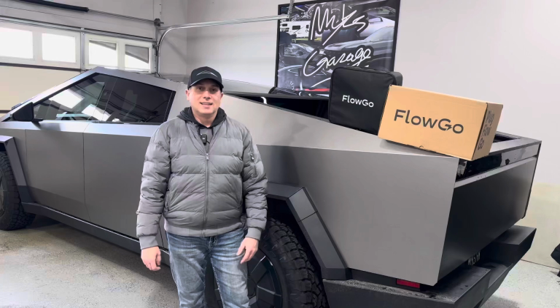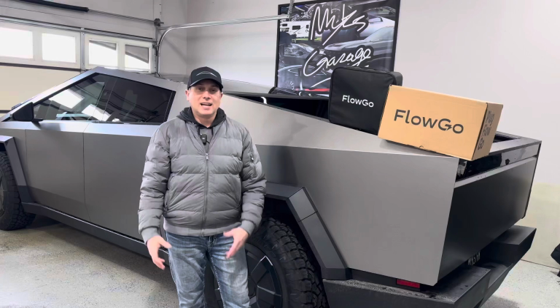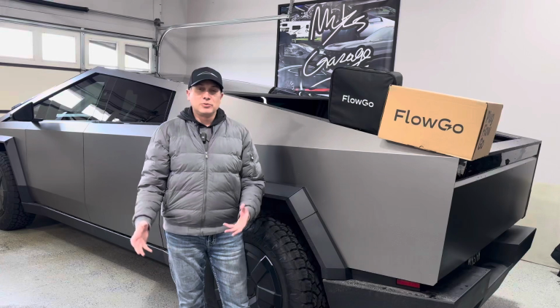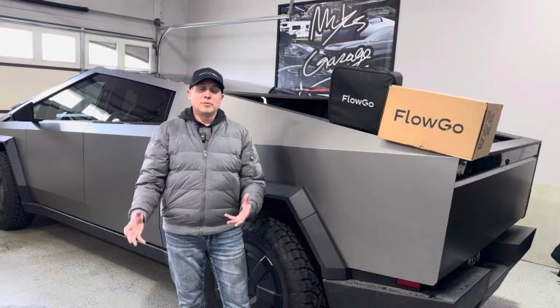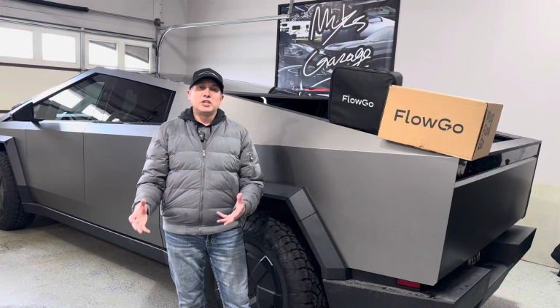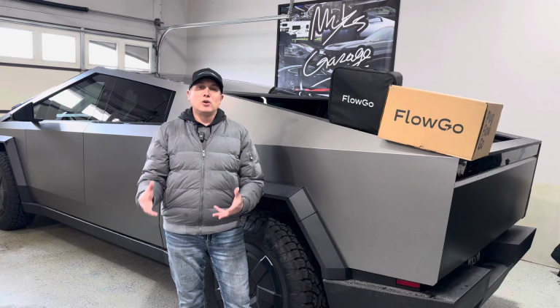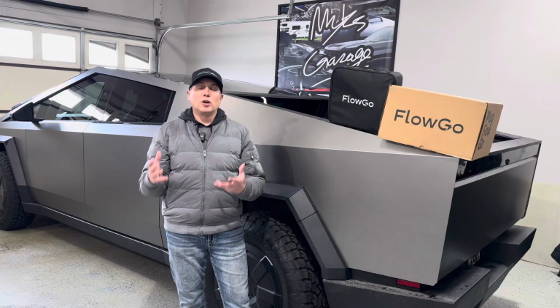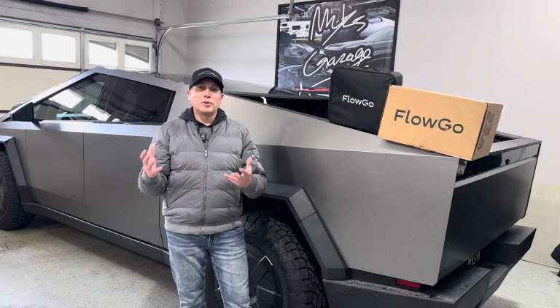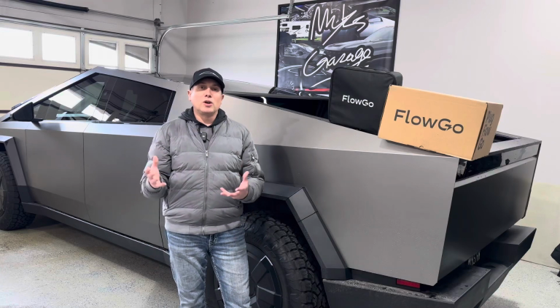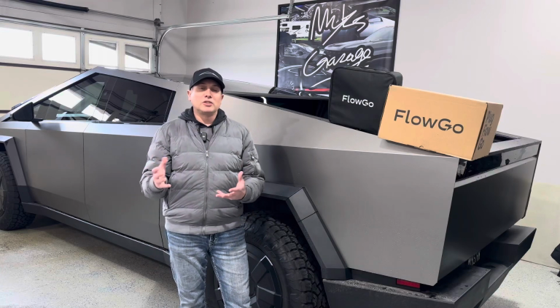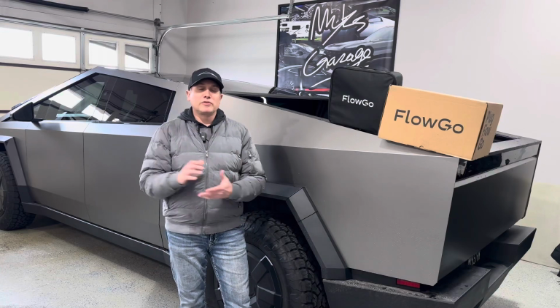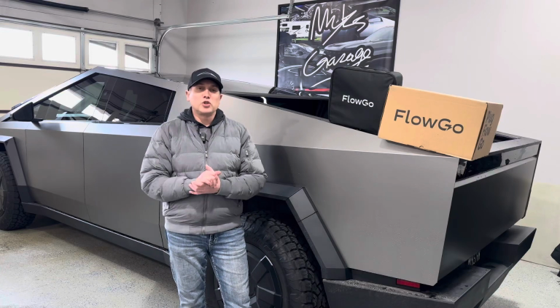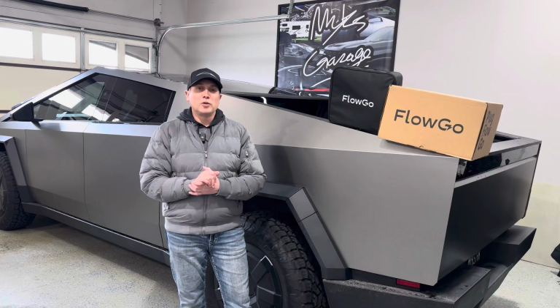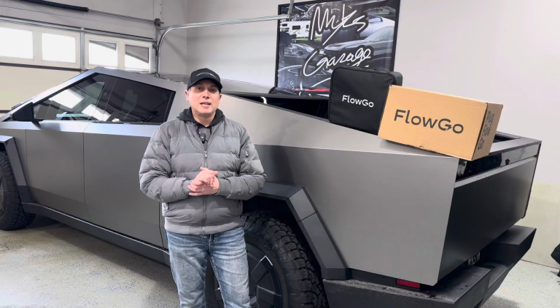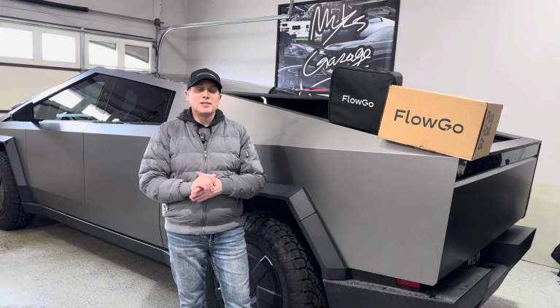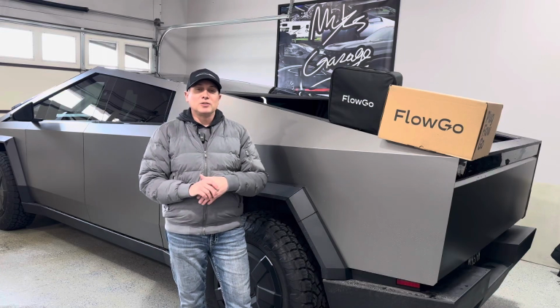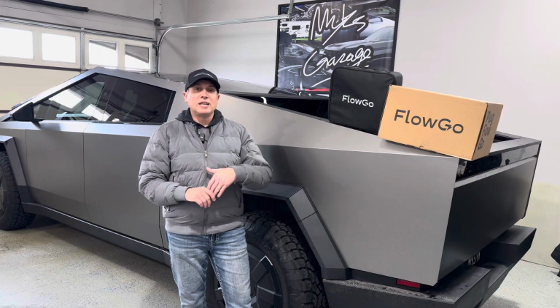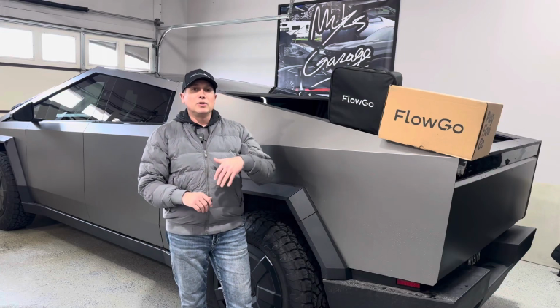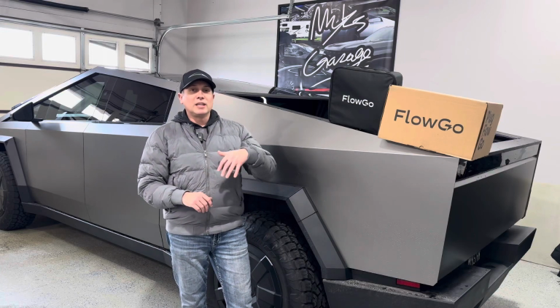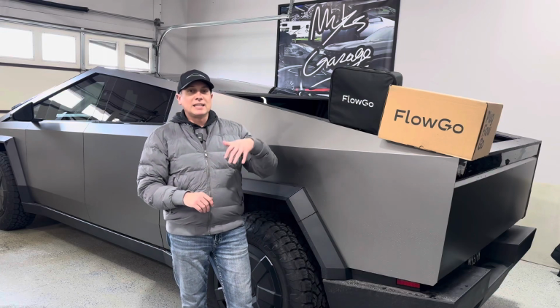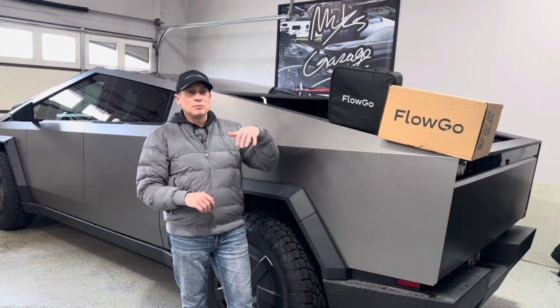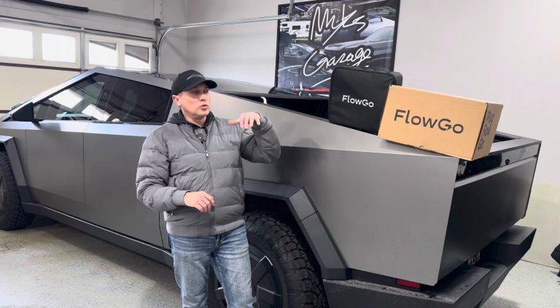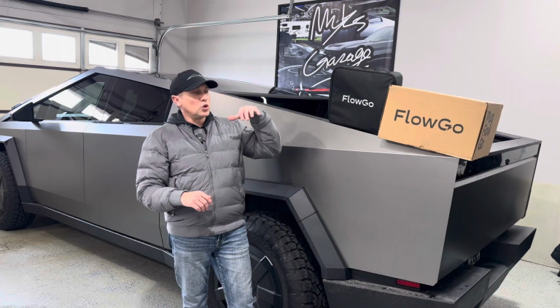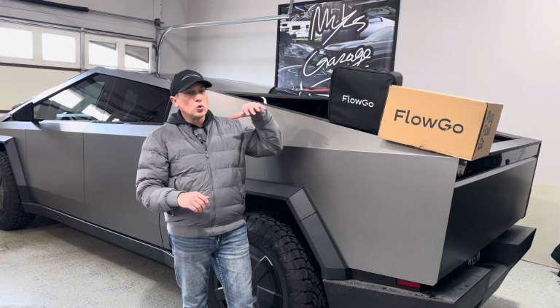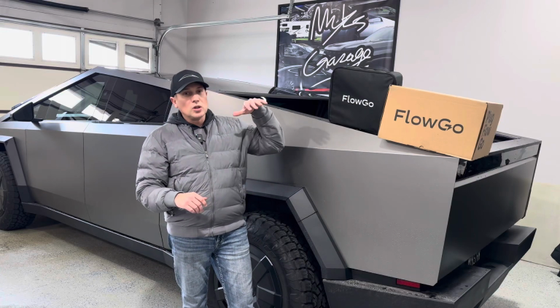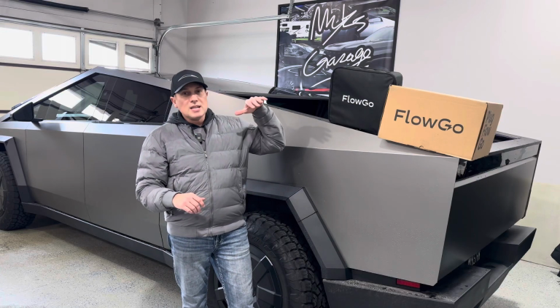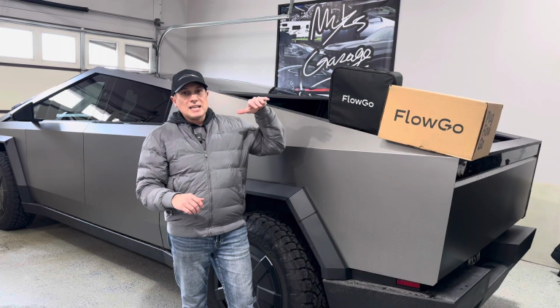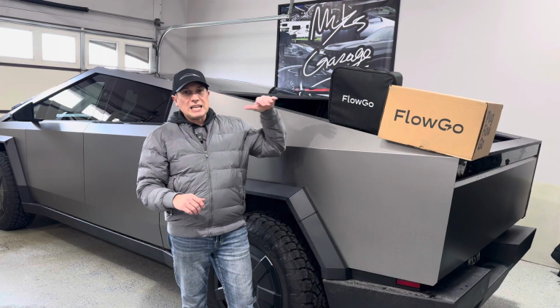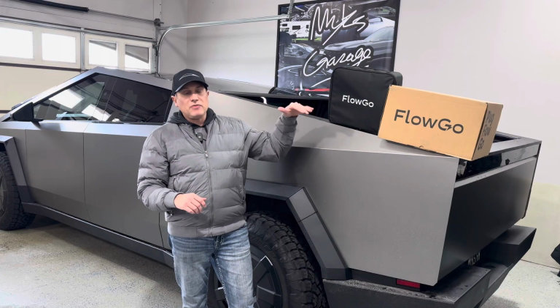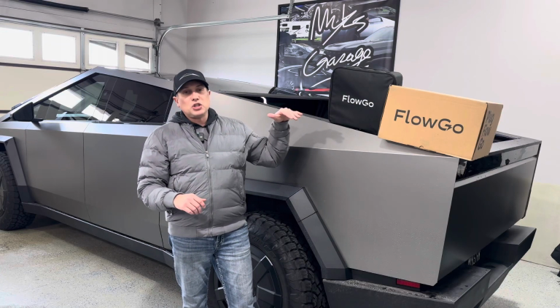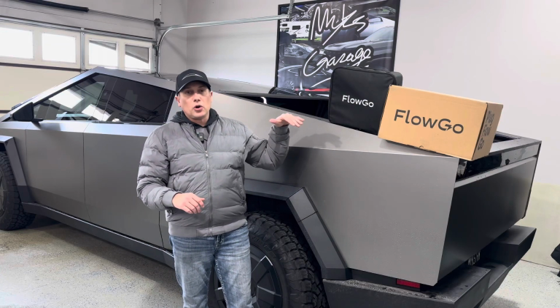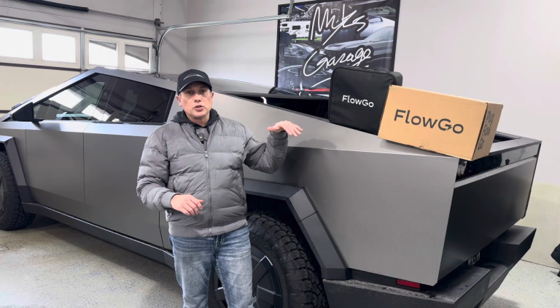Guys, welcome to the channel. Welcome to the garage. Thanks for joining me today. So today we're looking at some really cool EV chargers.